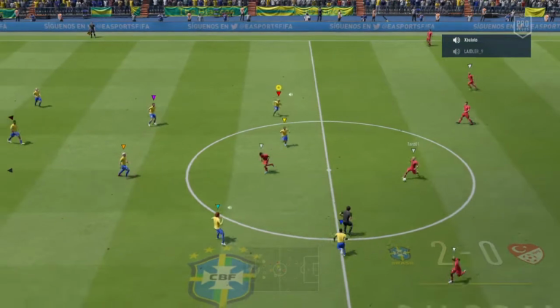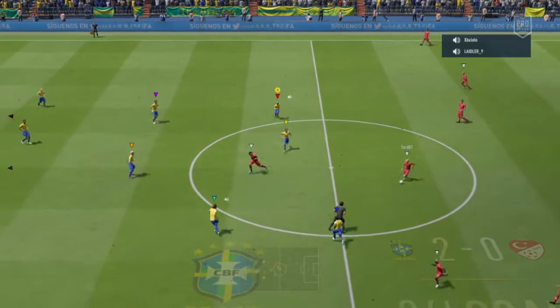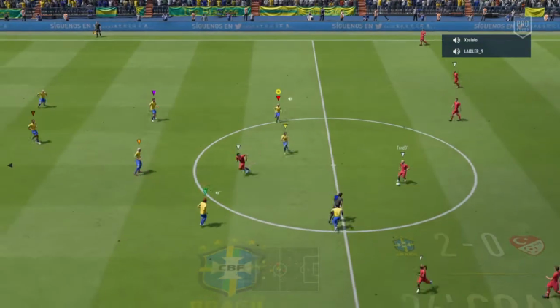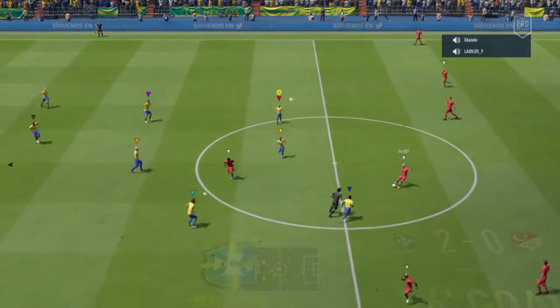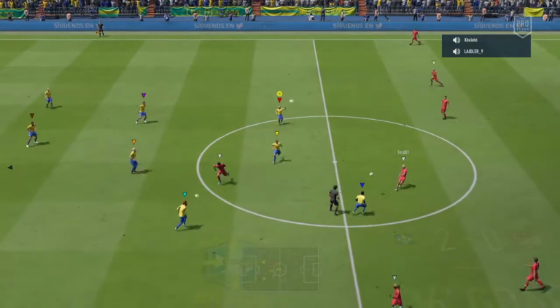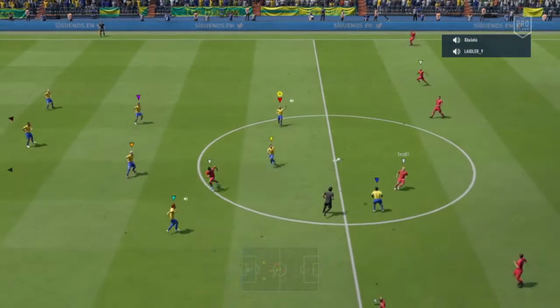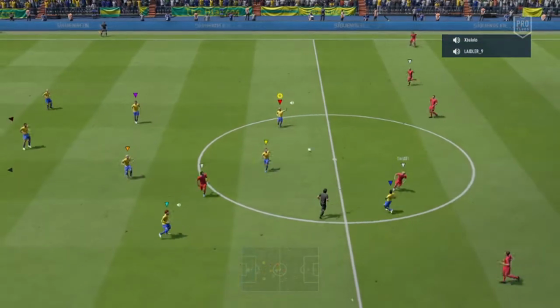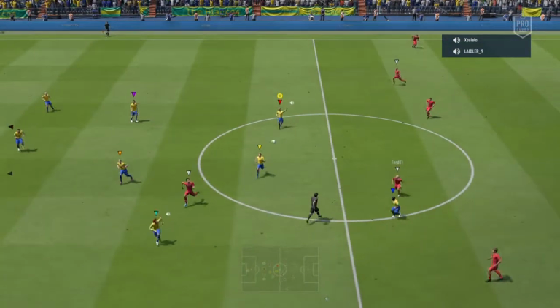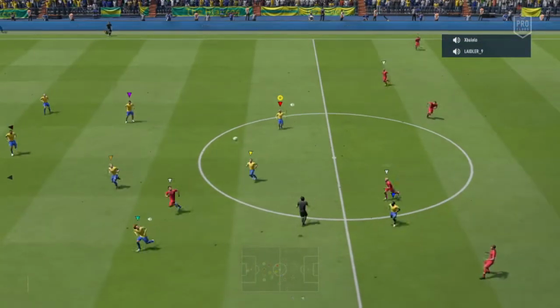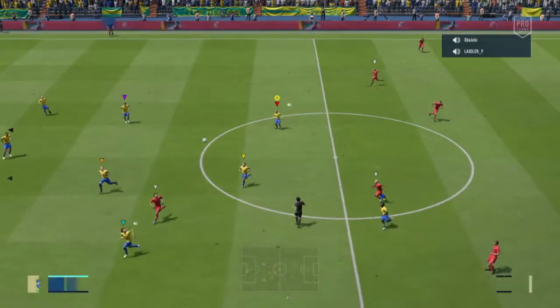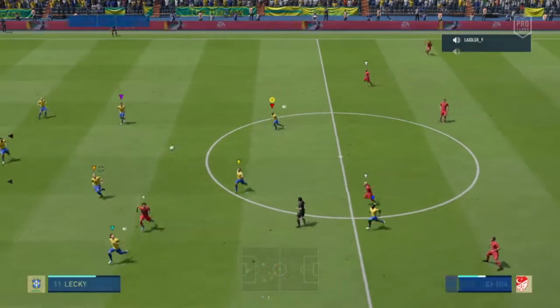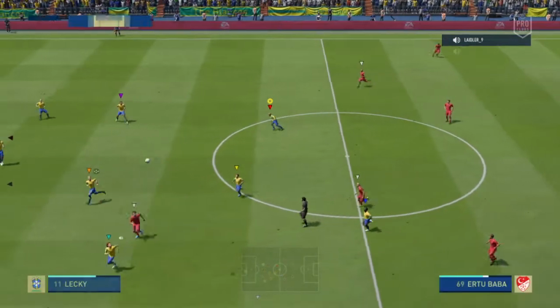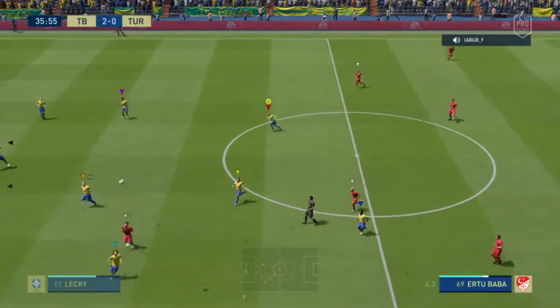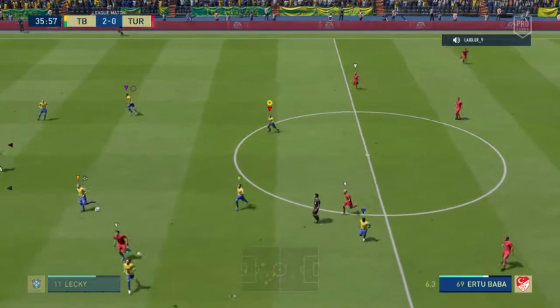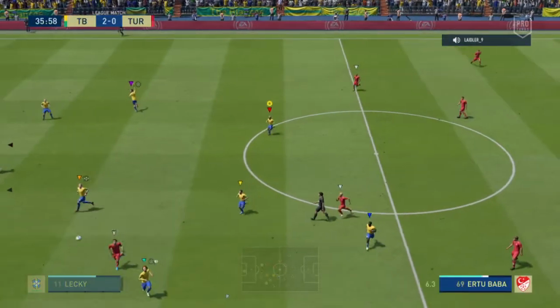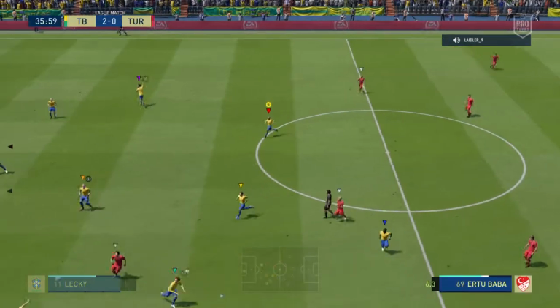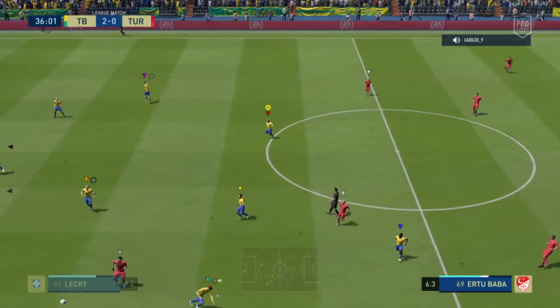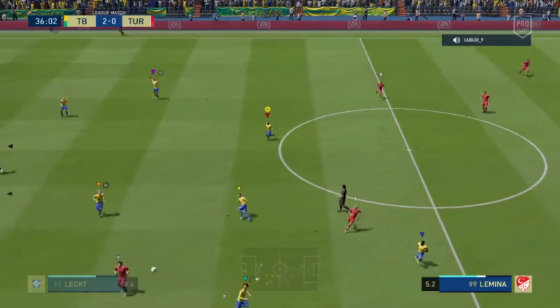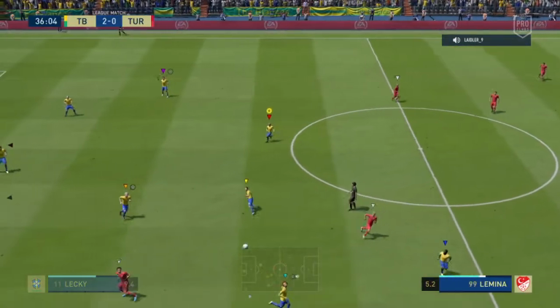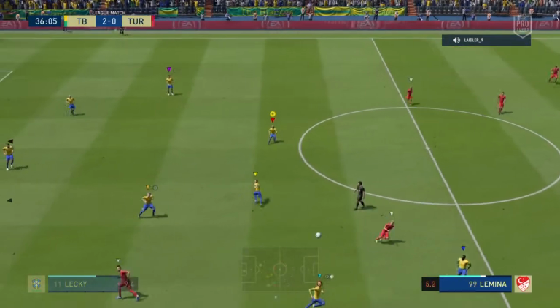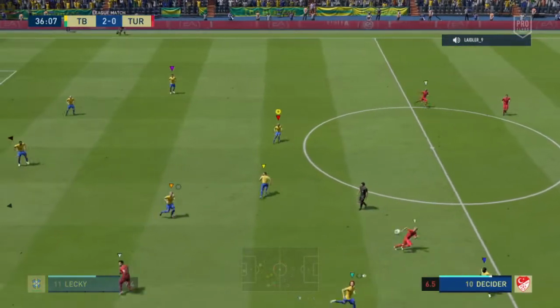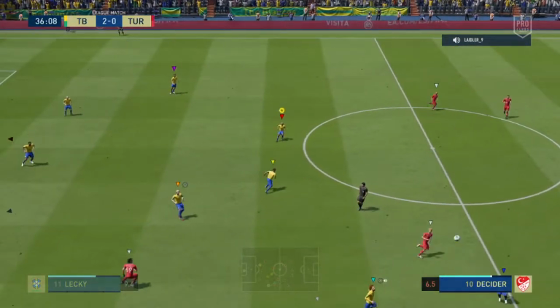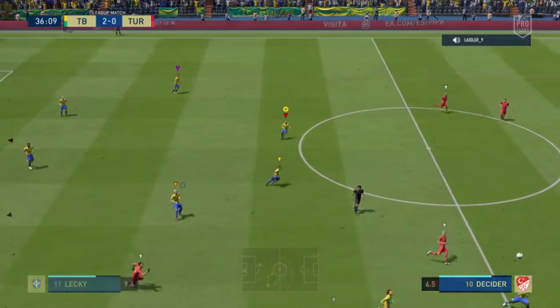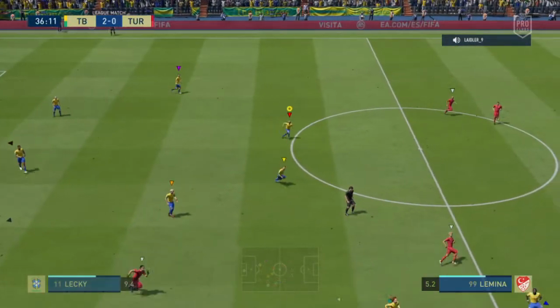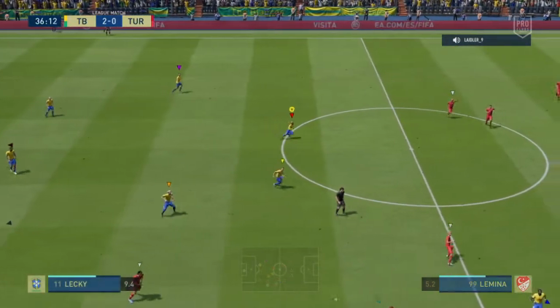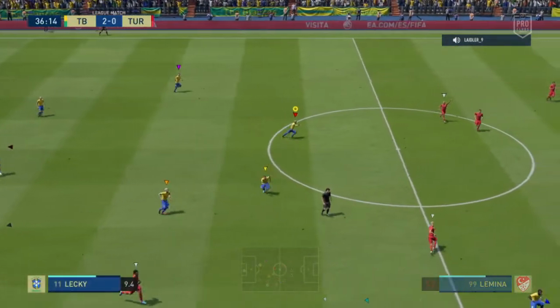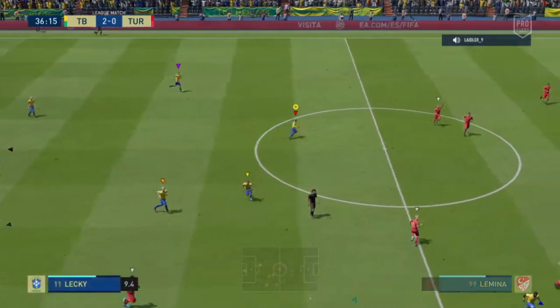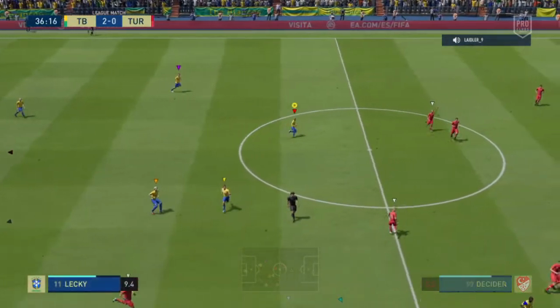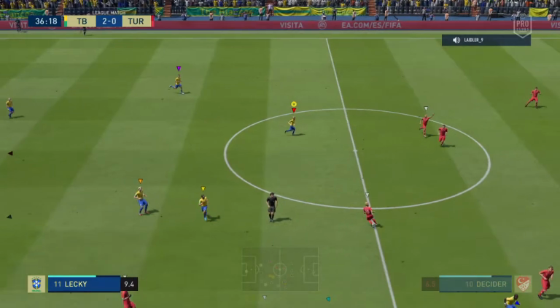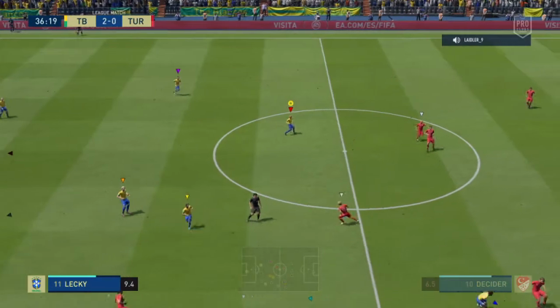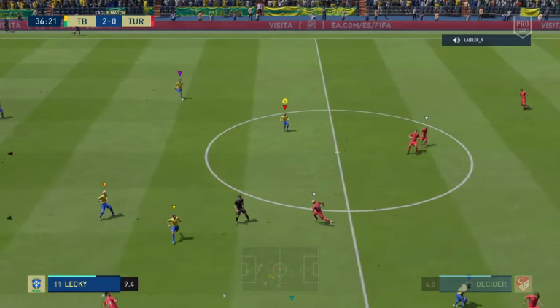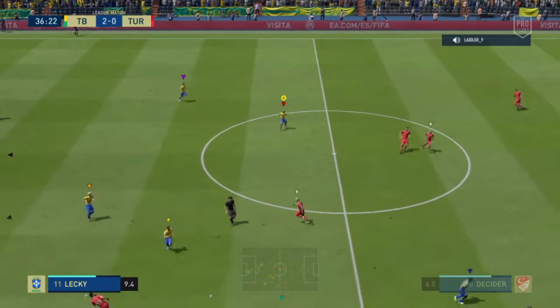Oh, audacious in the extreme — but you wouldn't rule out that player from trying it, would you? He's got that in his locker.